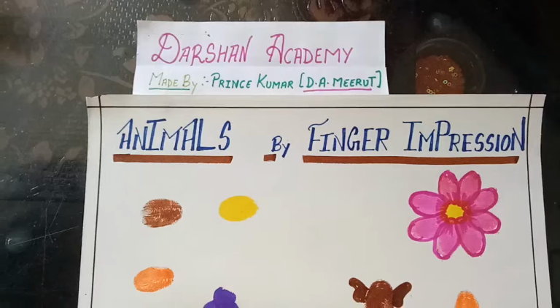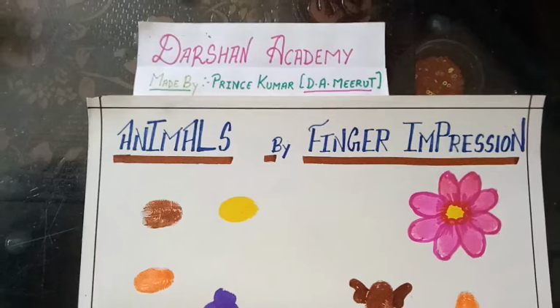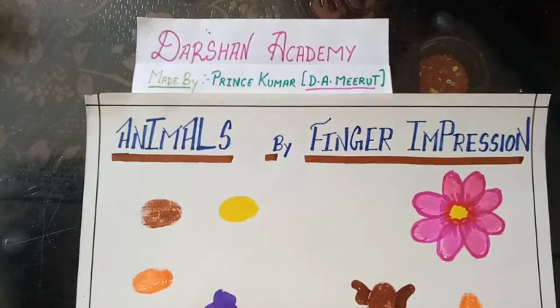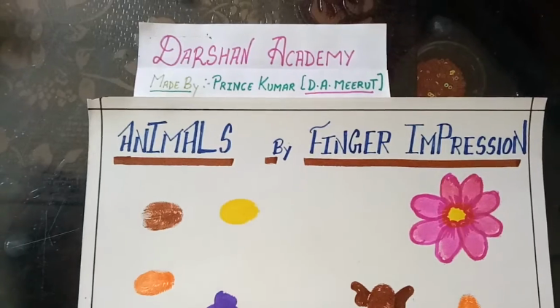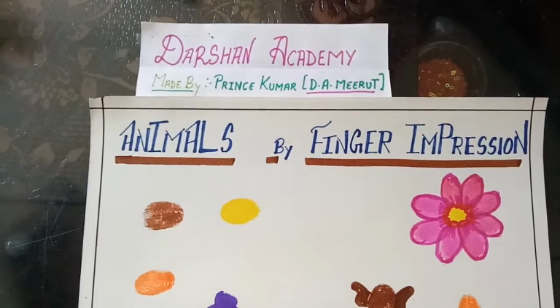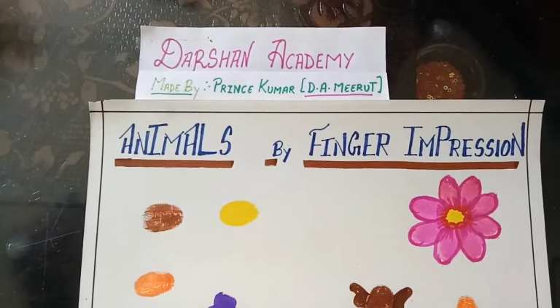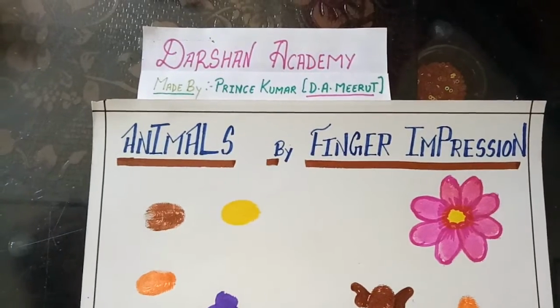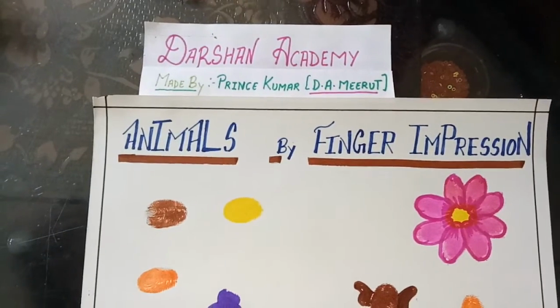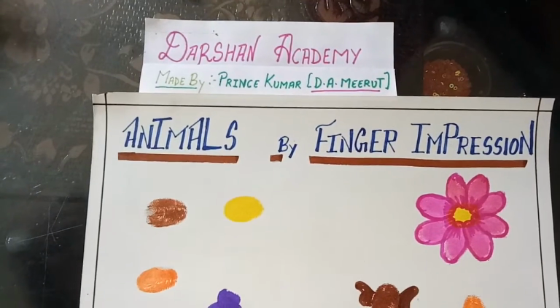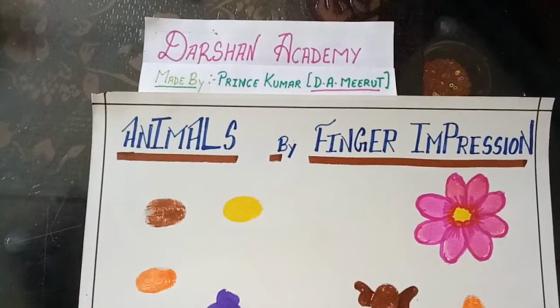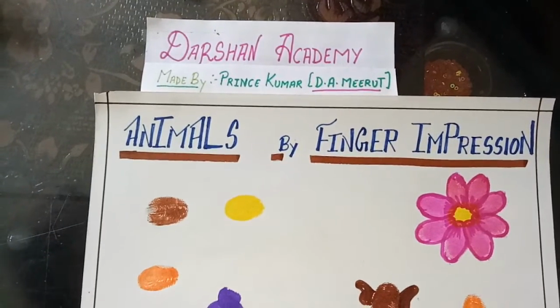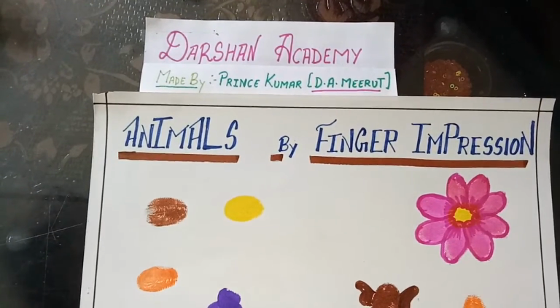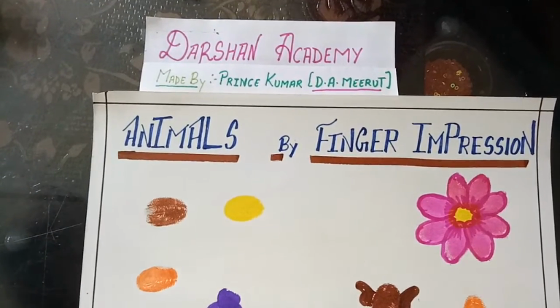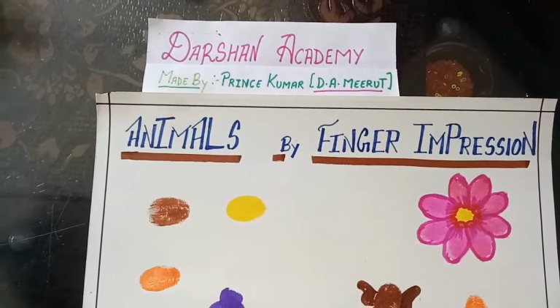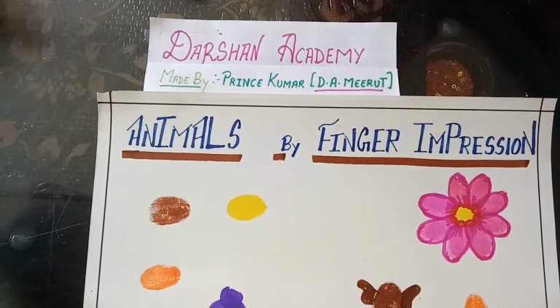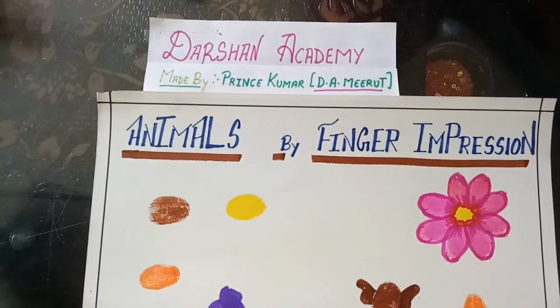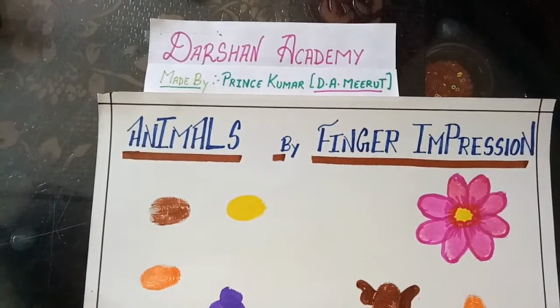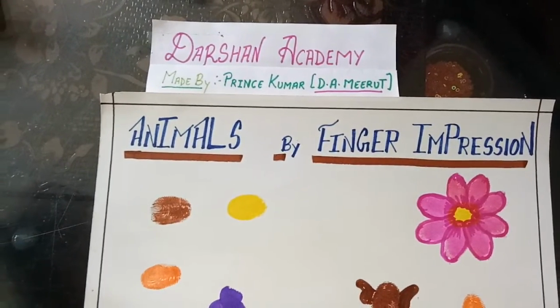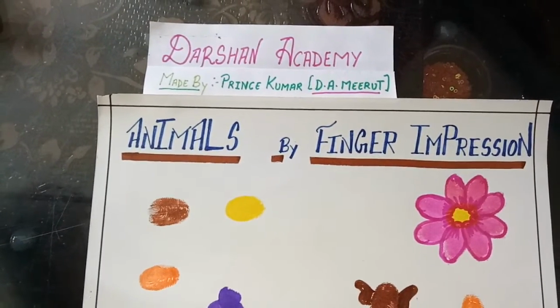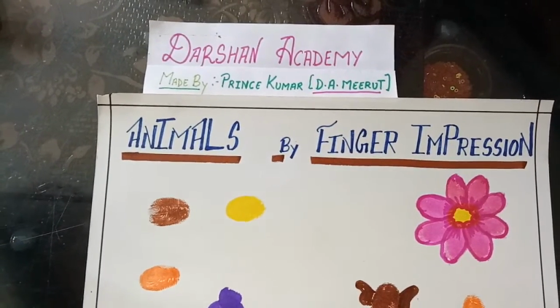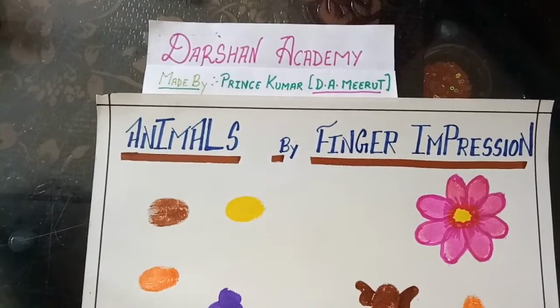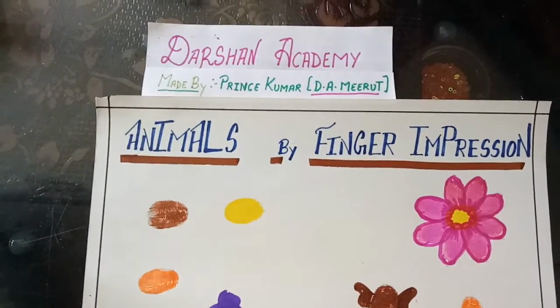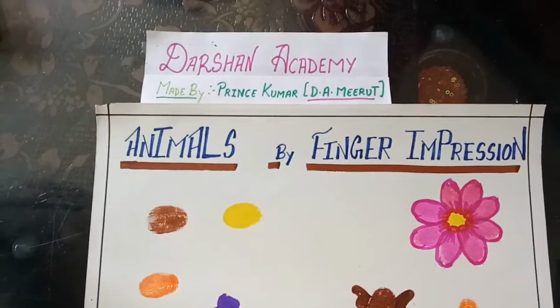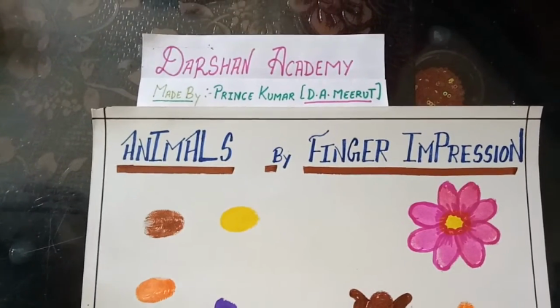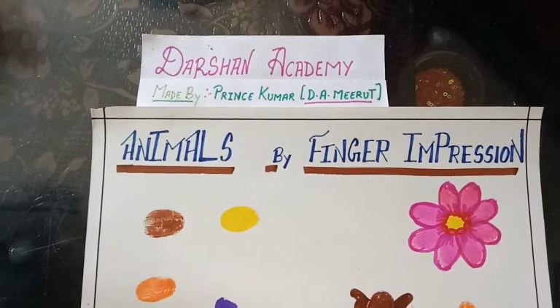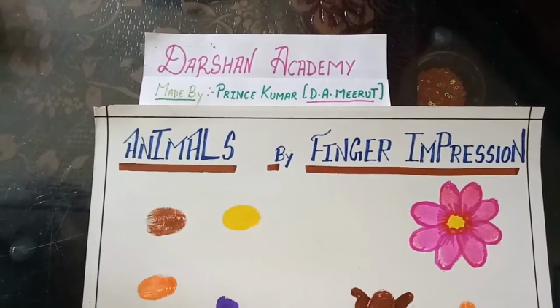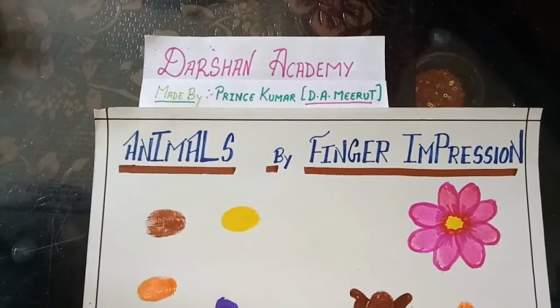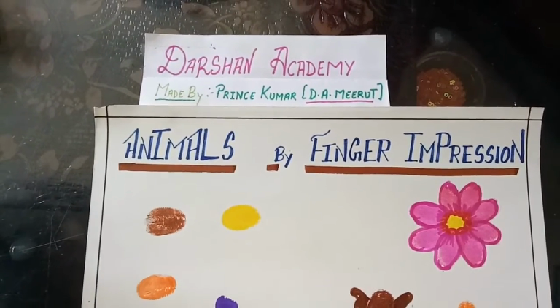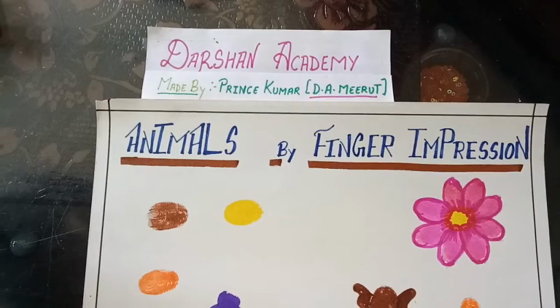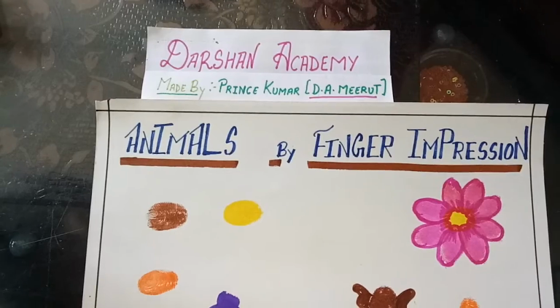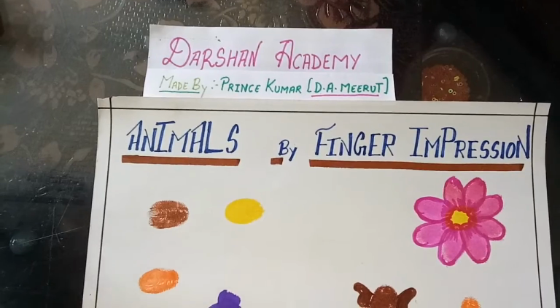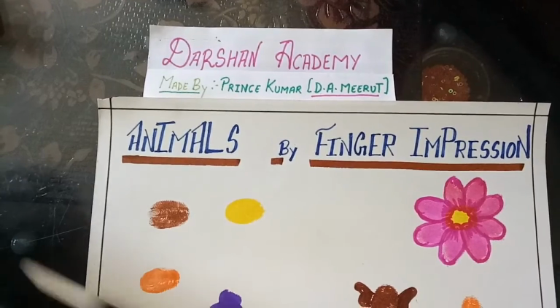Hello students, today we will learn to draw animals by finger impression.